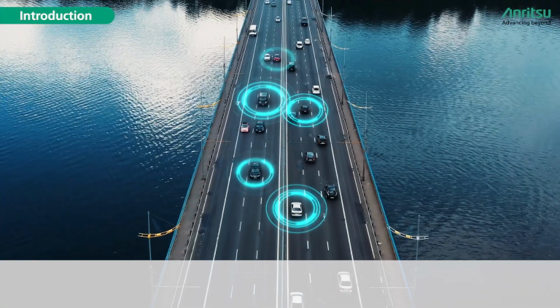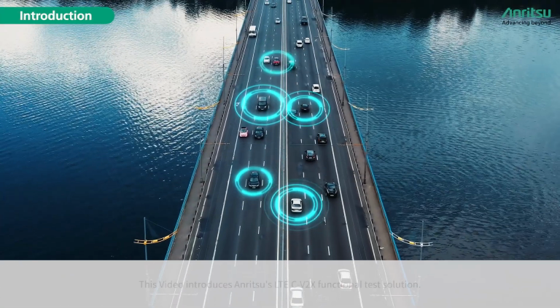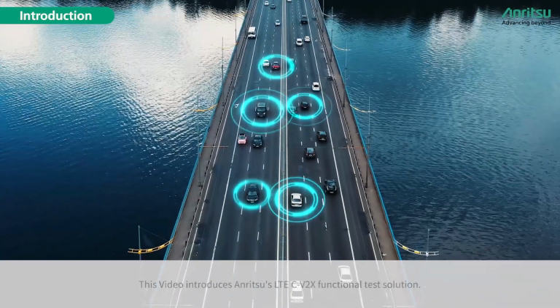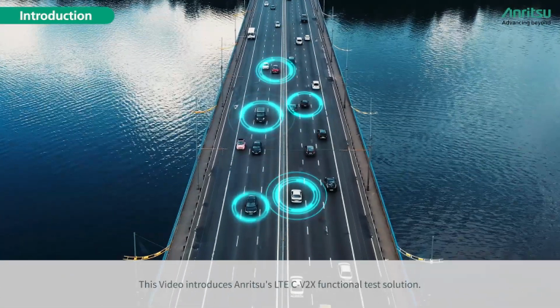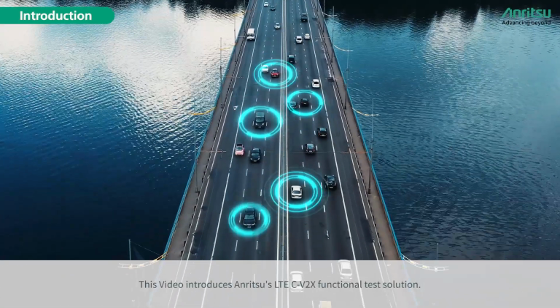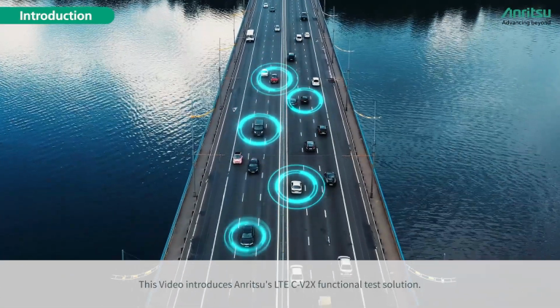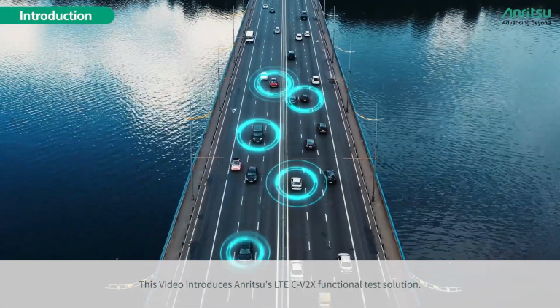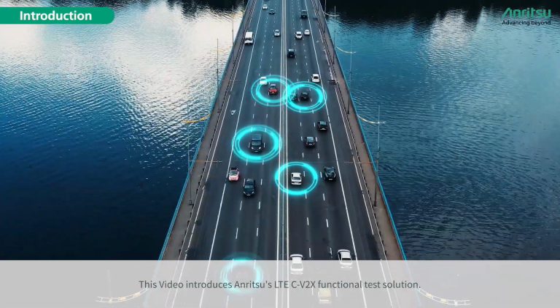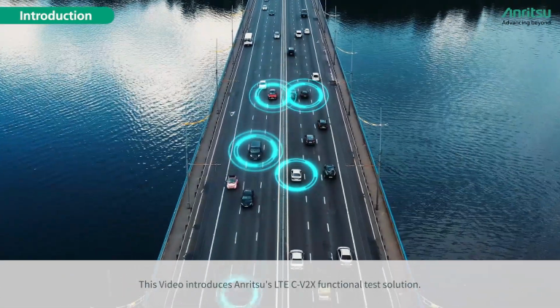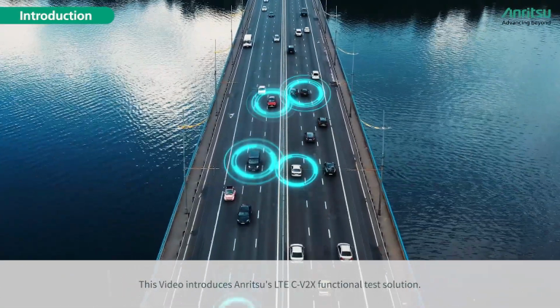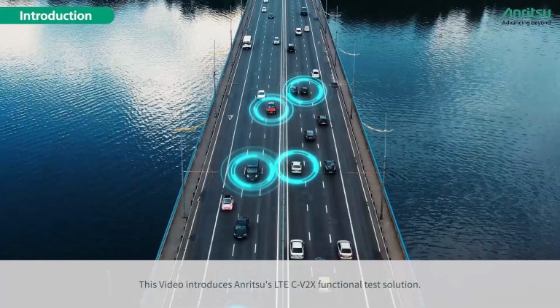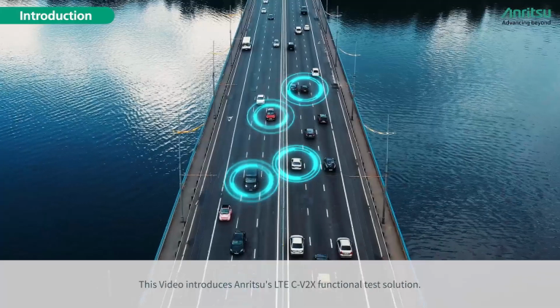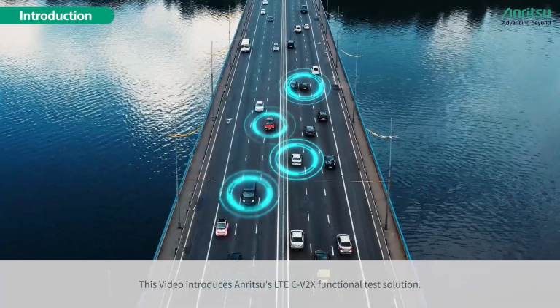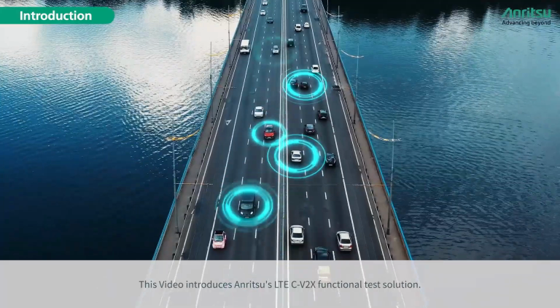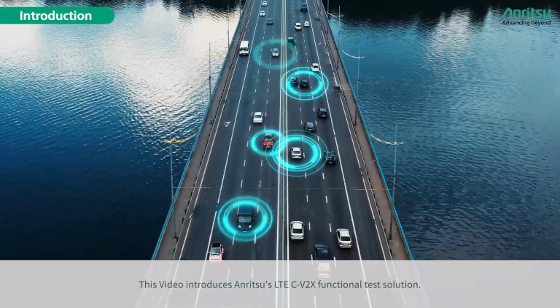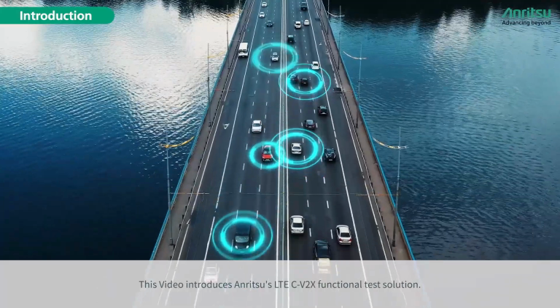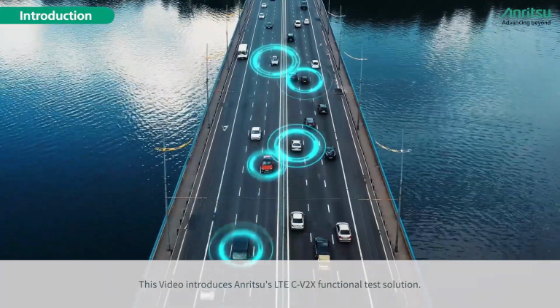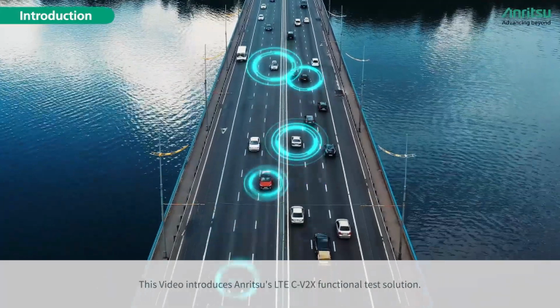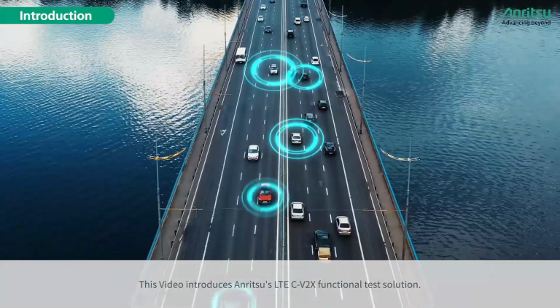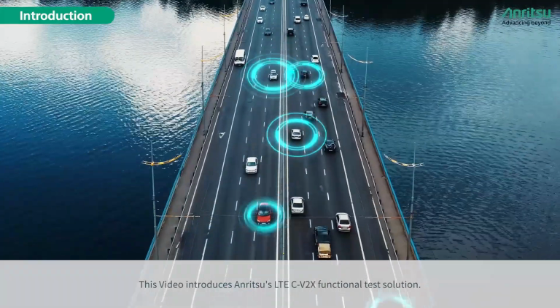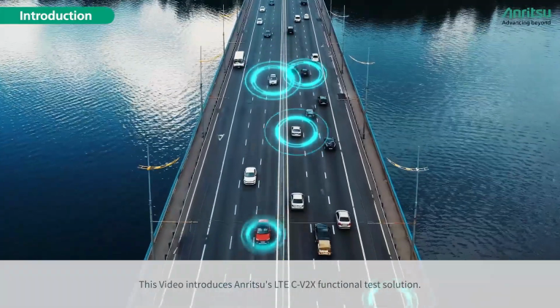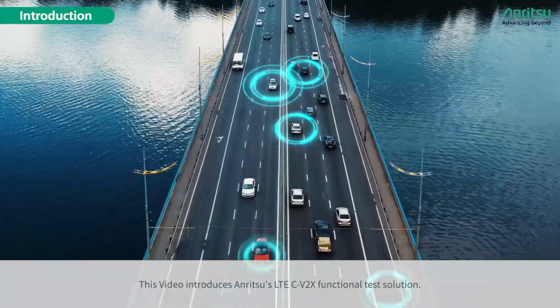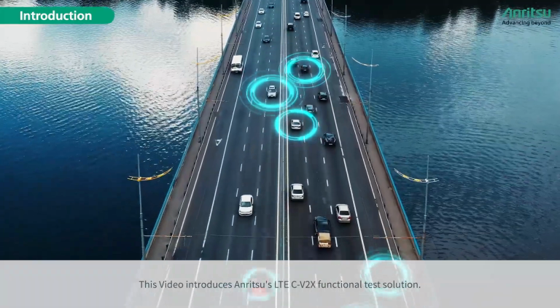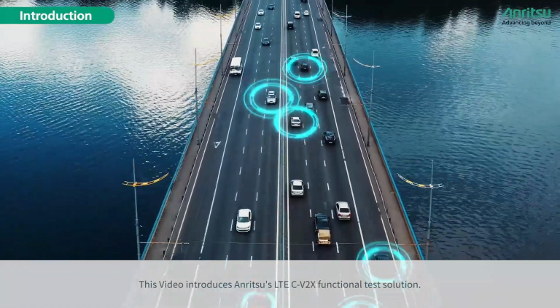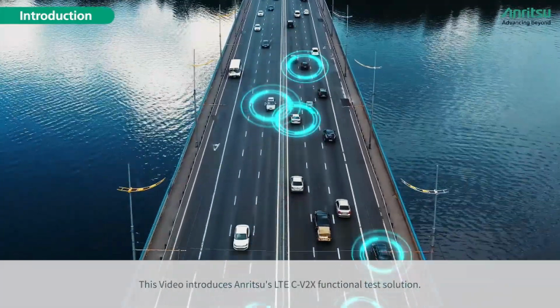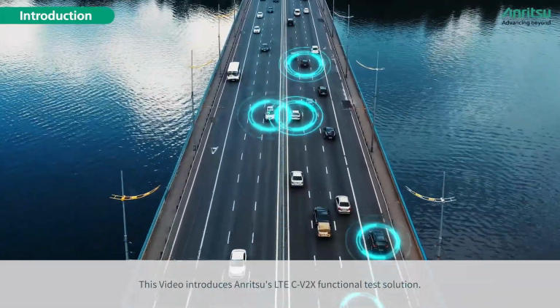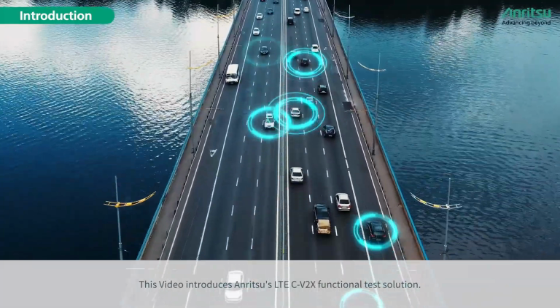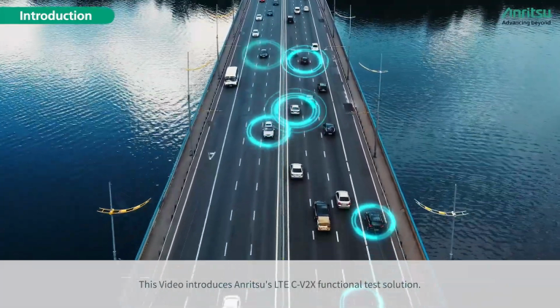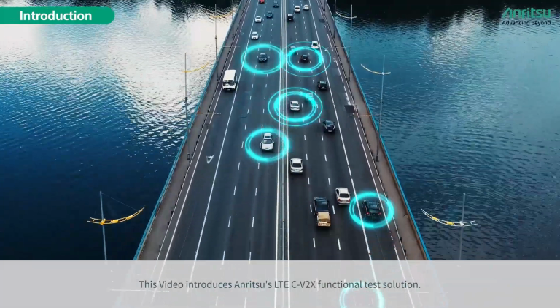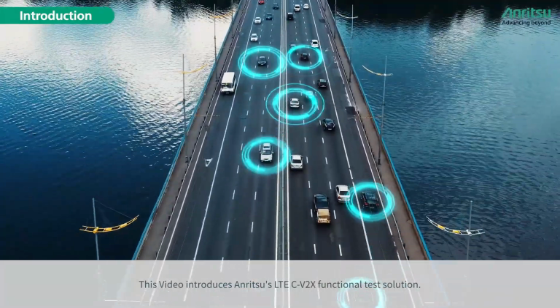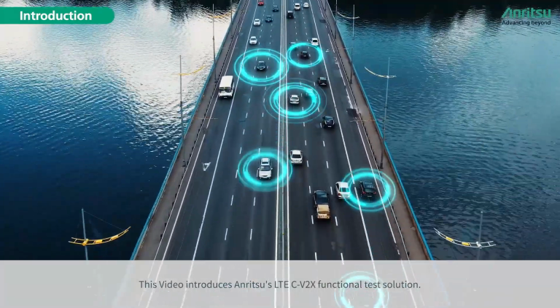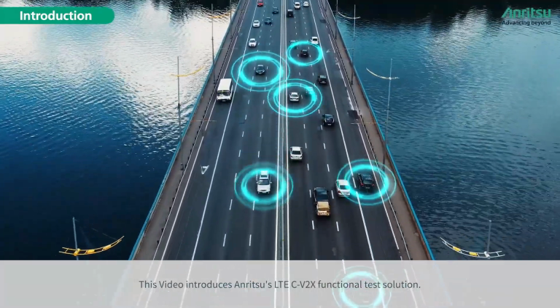This video introduces Anritsu's LTE C-V2X functional test solution.